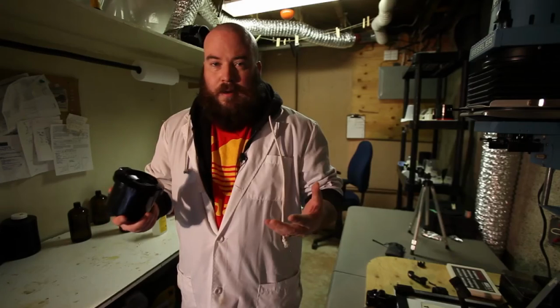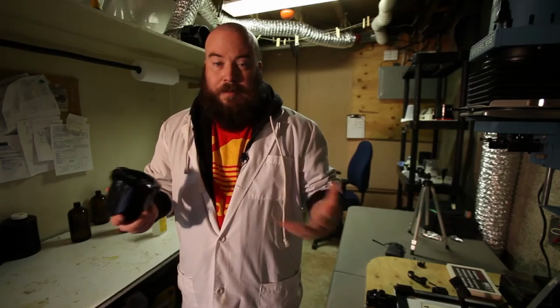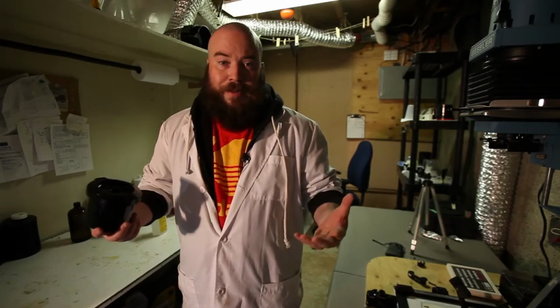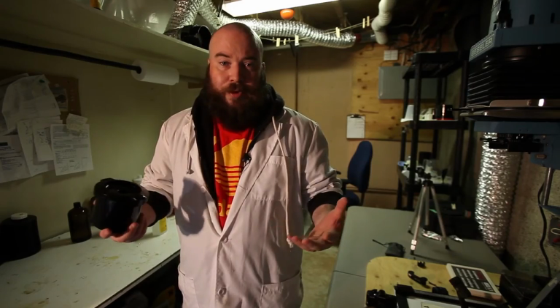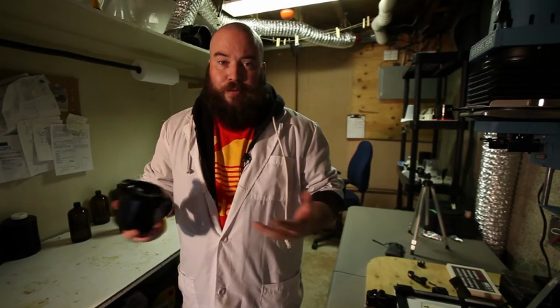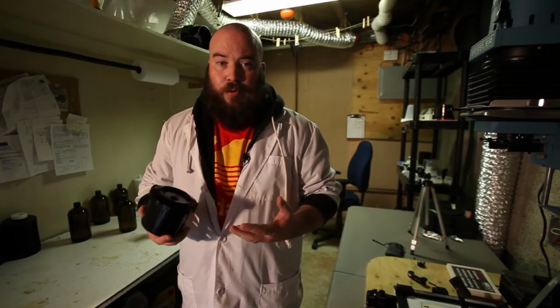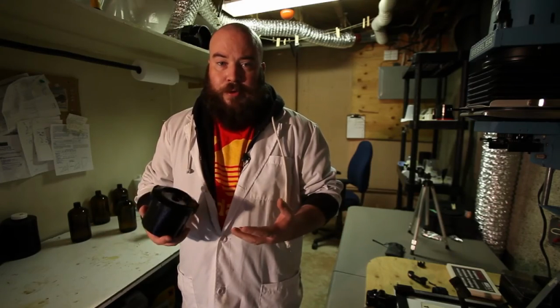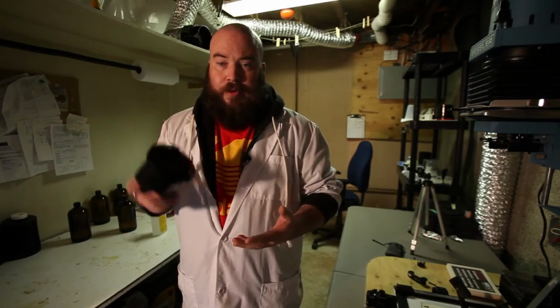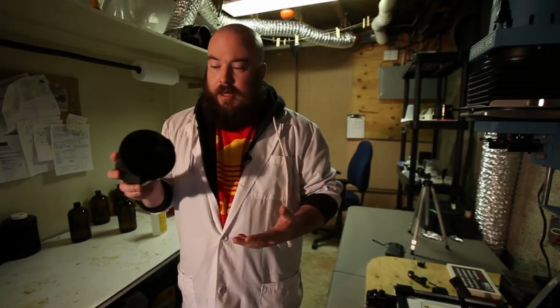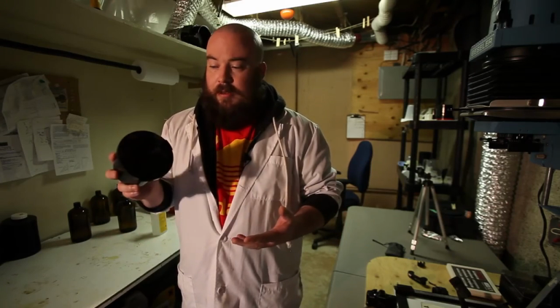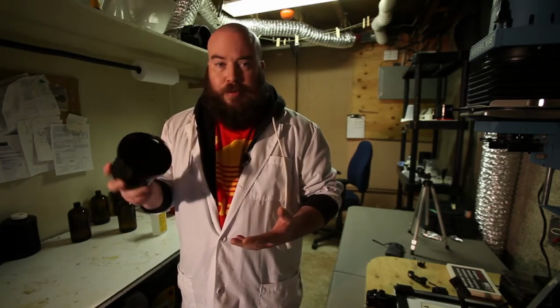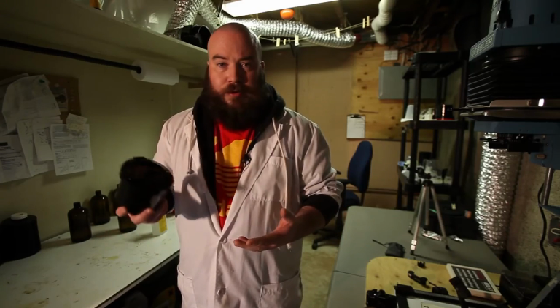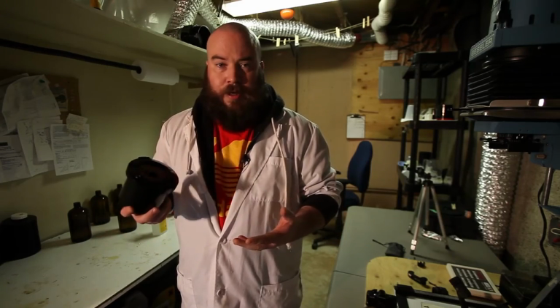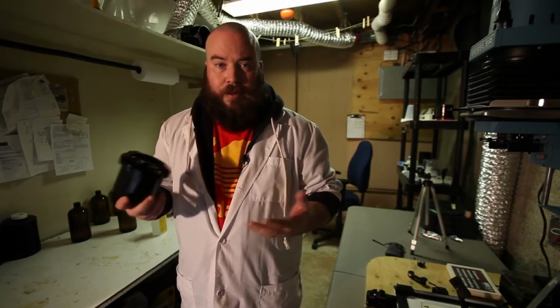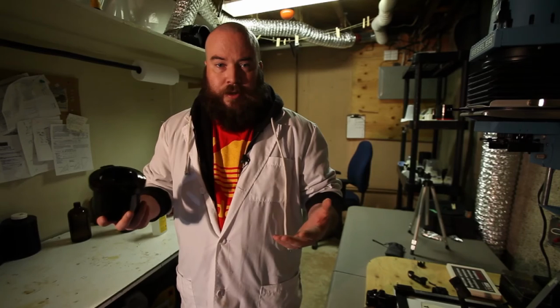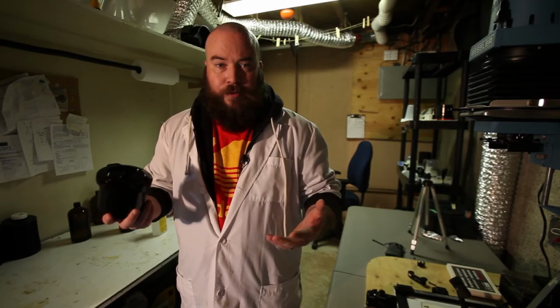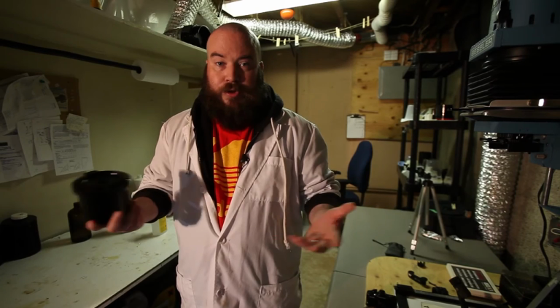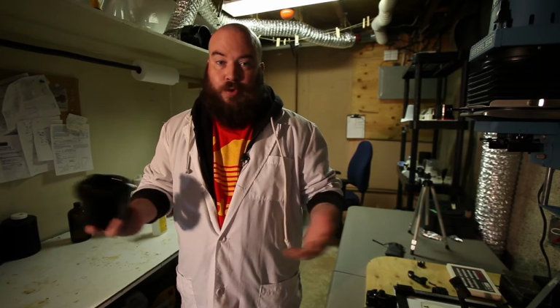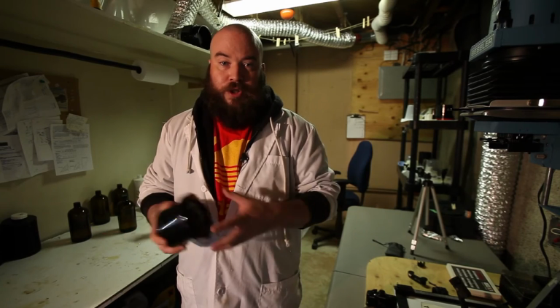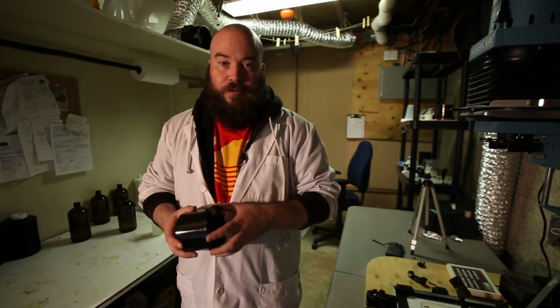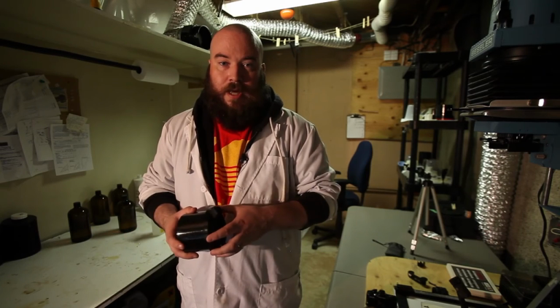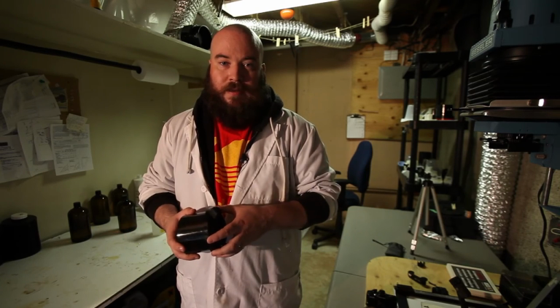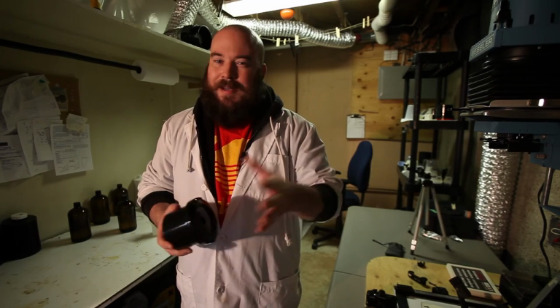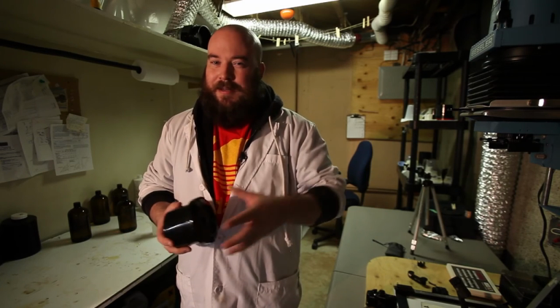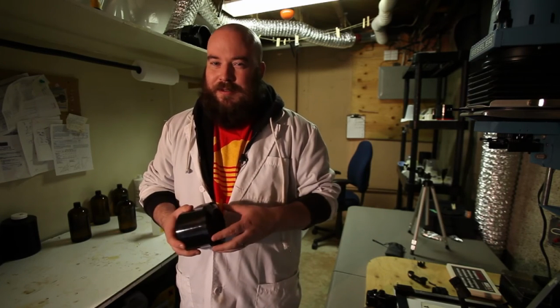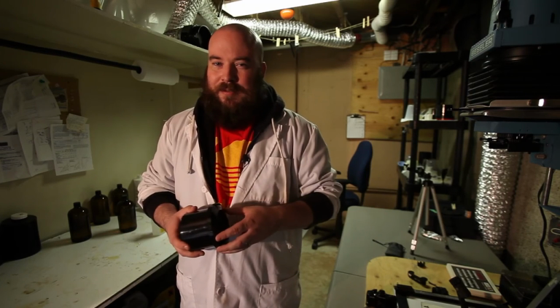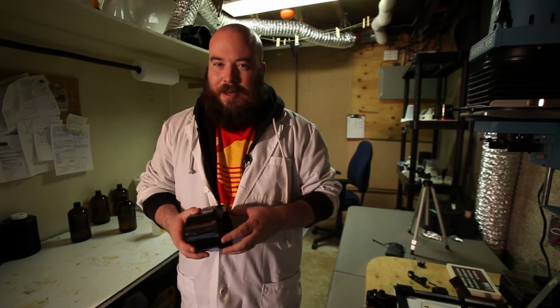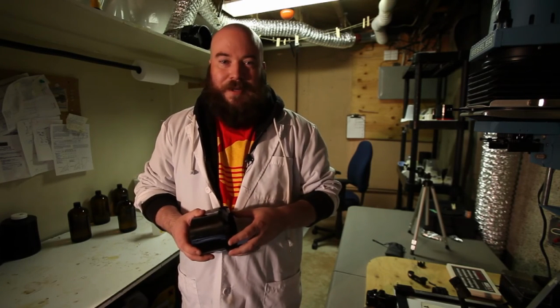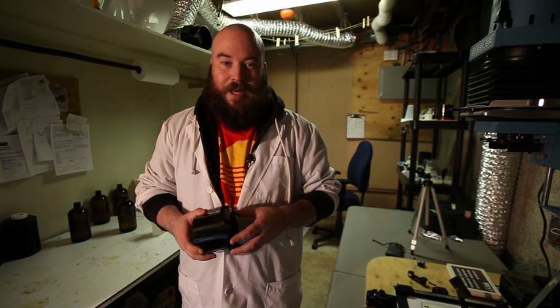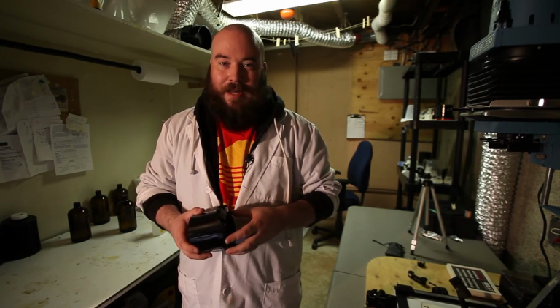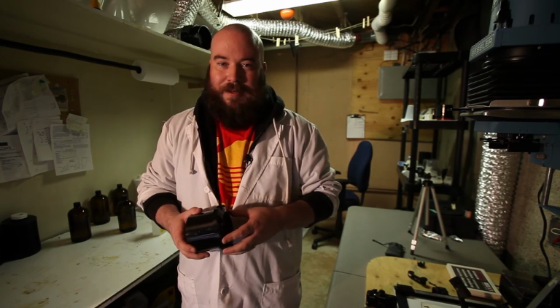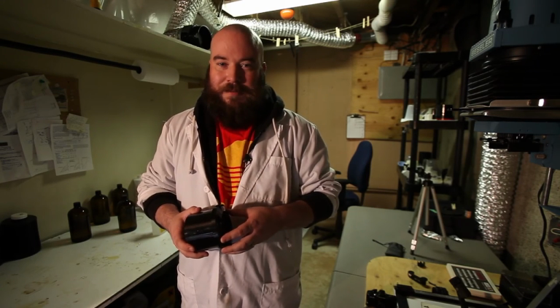I'm going to be doing a full review of the Yankee Clipper 2 tank in the near future, so watch out for that. And until next time, stay classic.